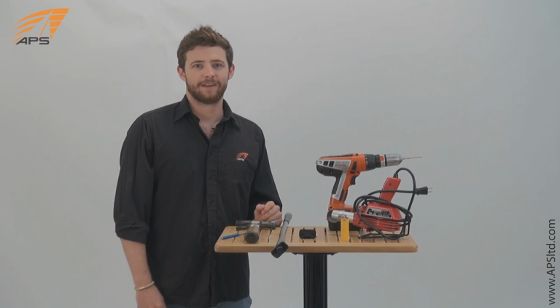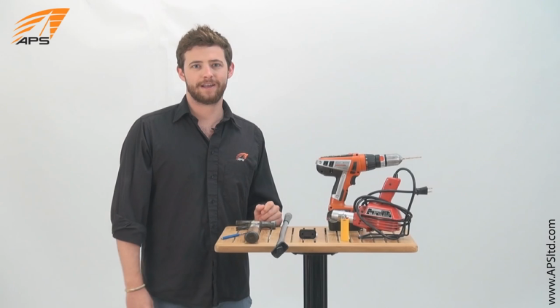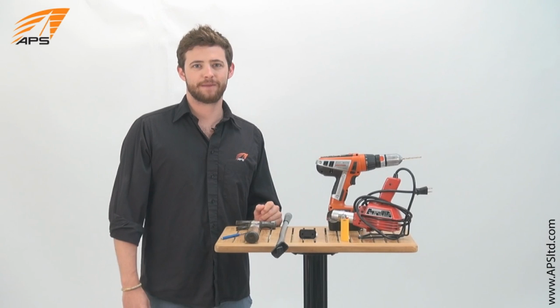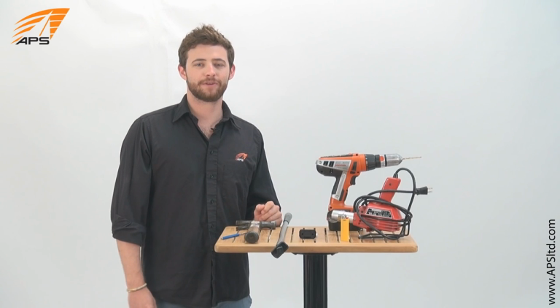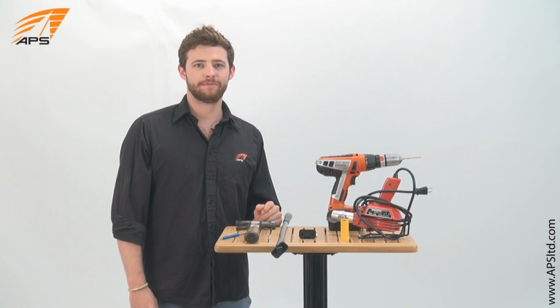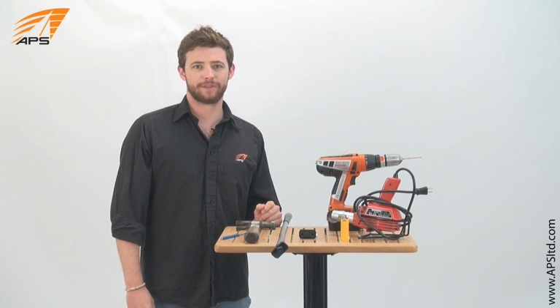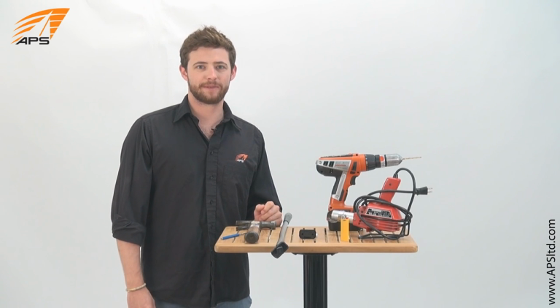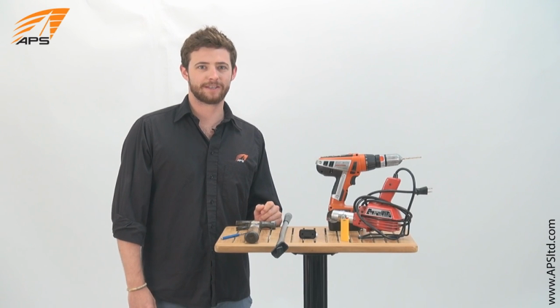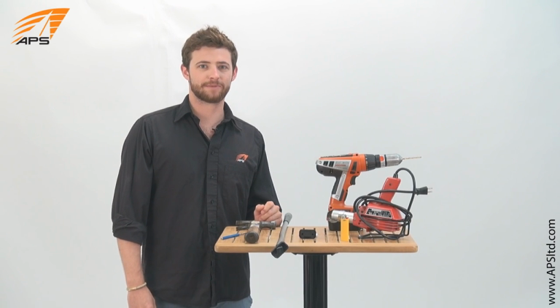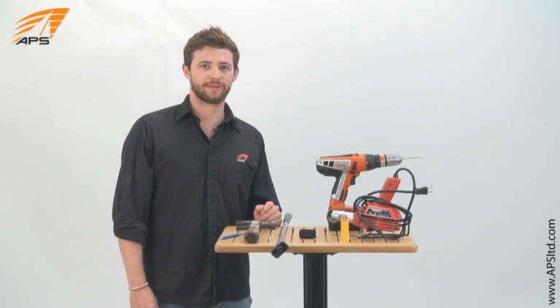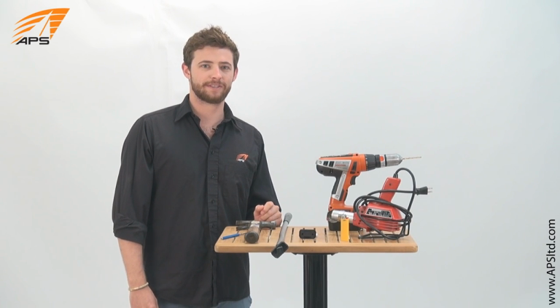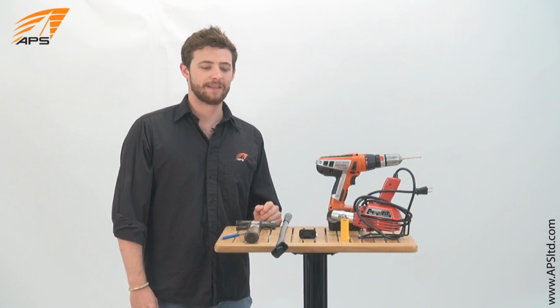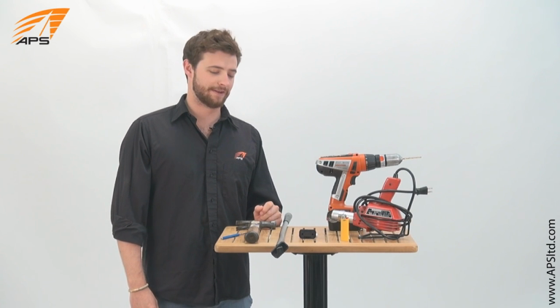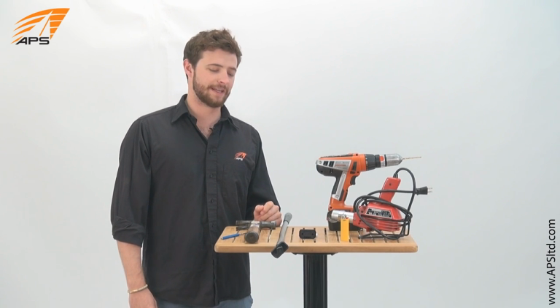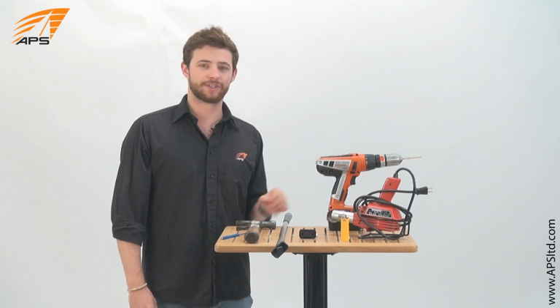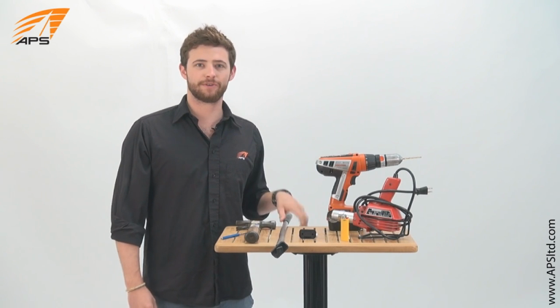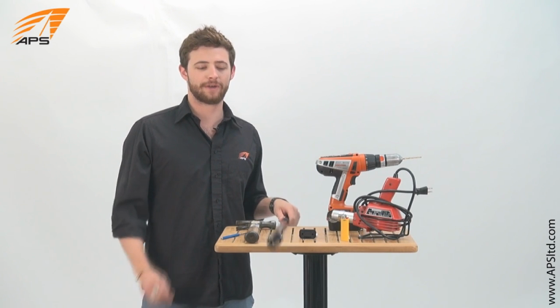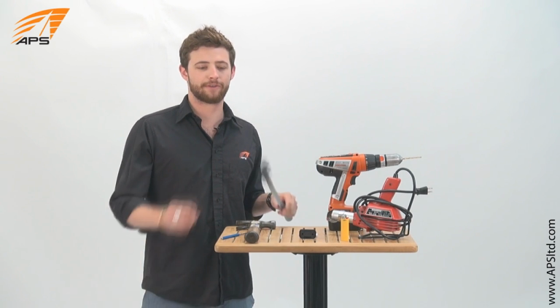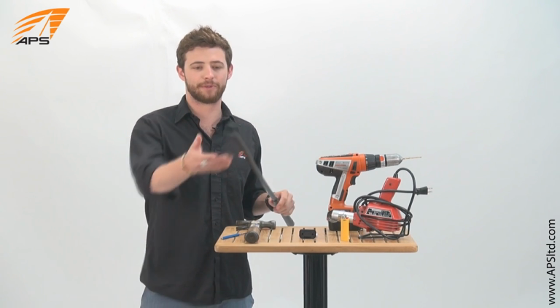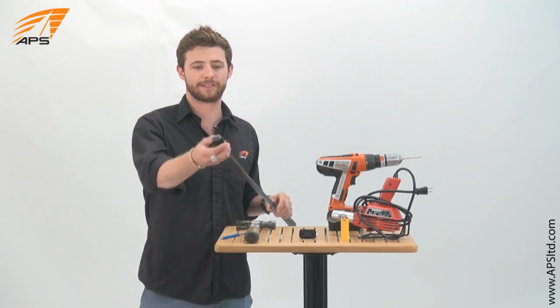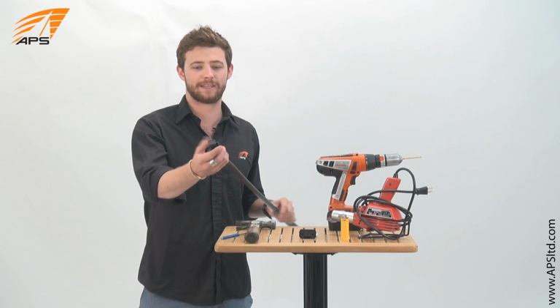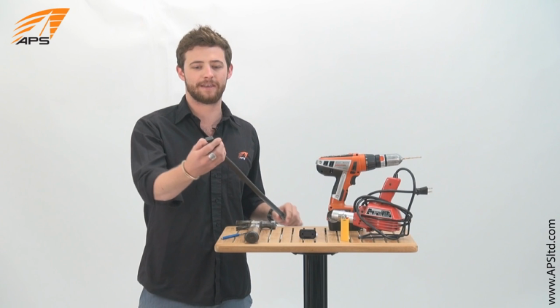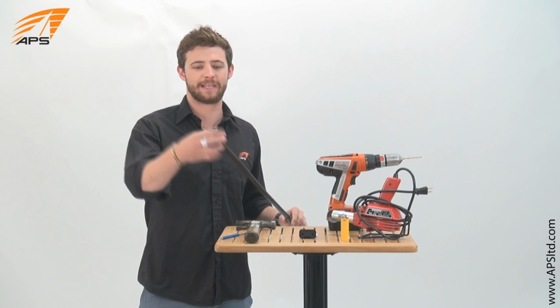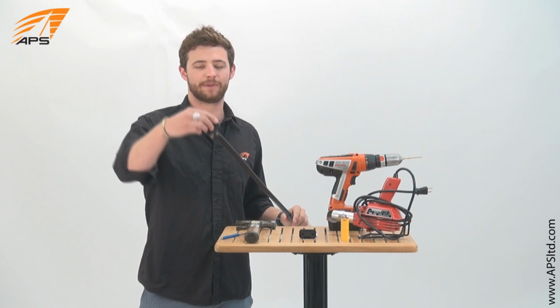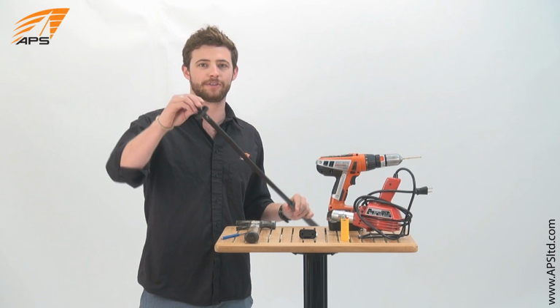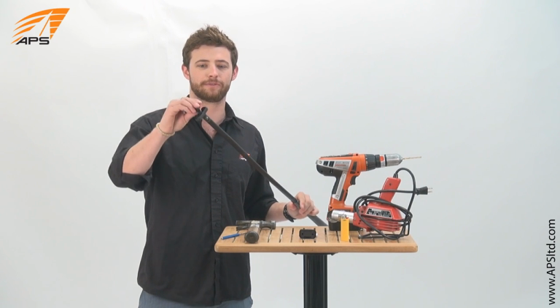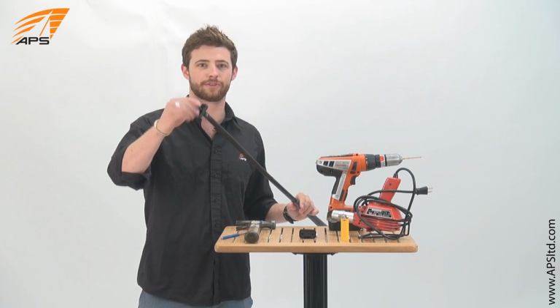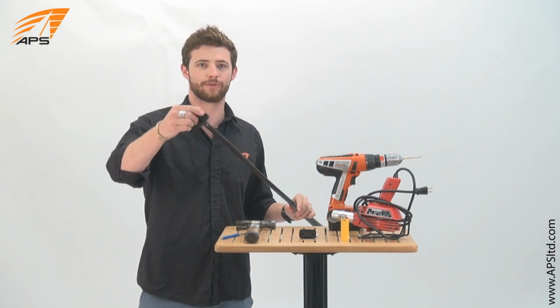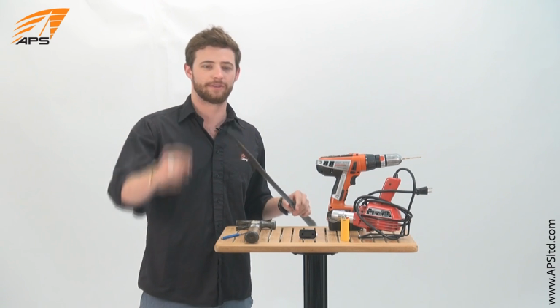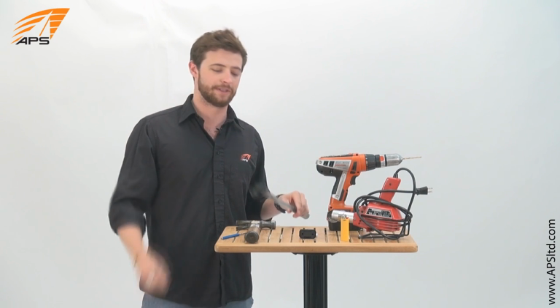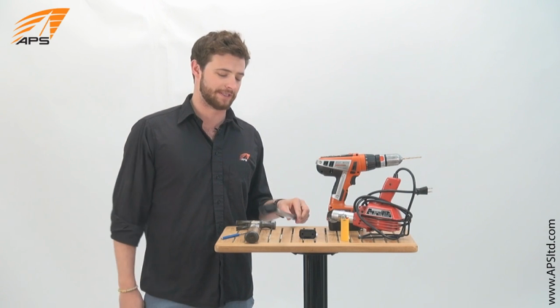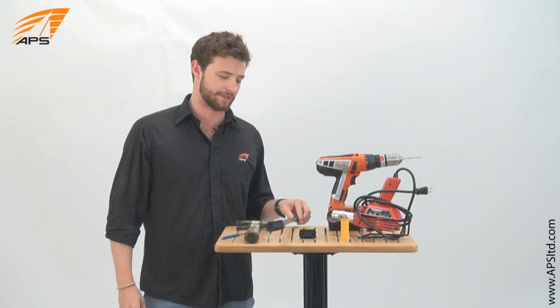Hi, I'm Logan with APS Customer Service, here today to show you how to replace that damaged universal joint on your tiller extension.